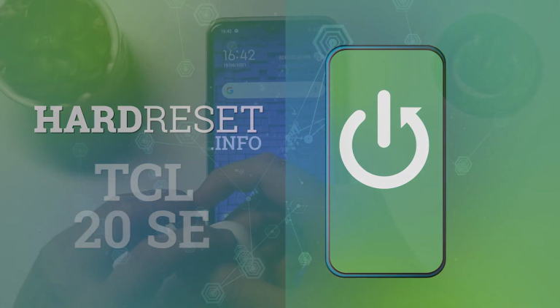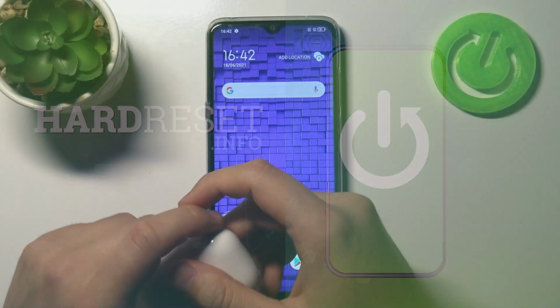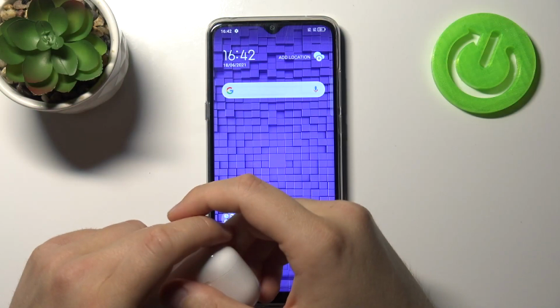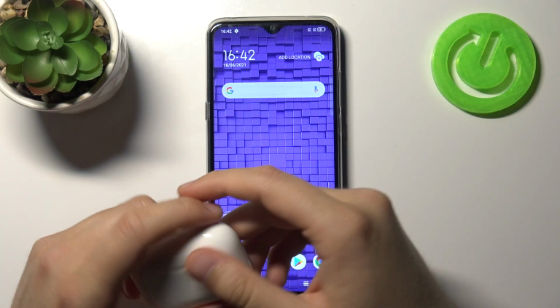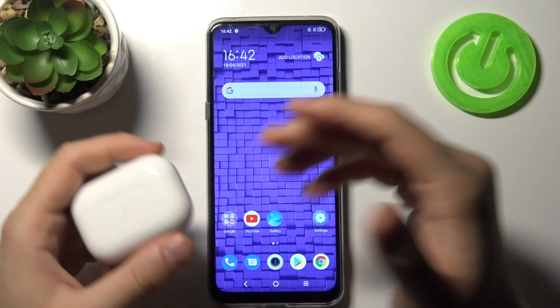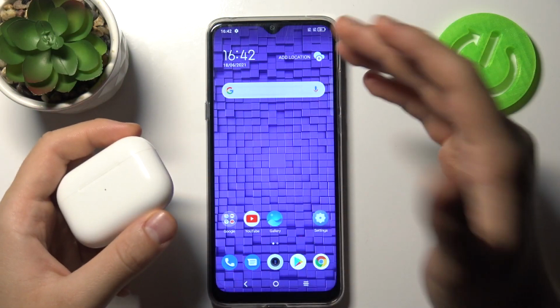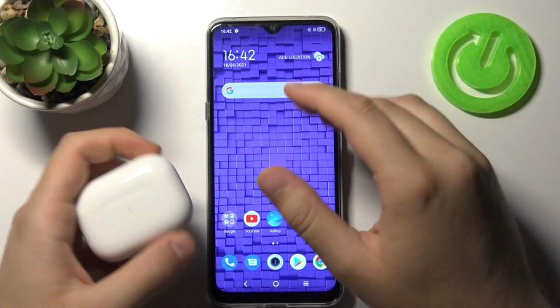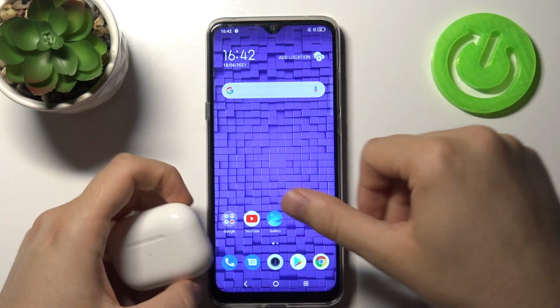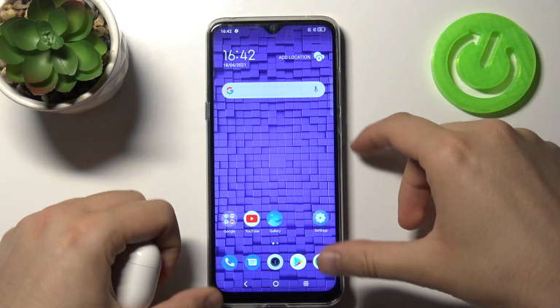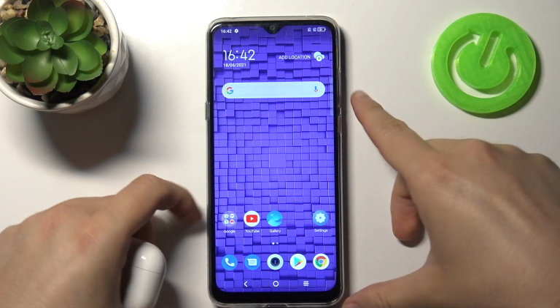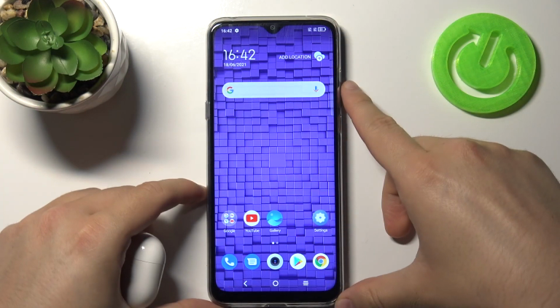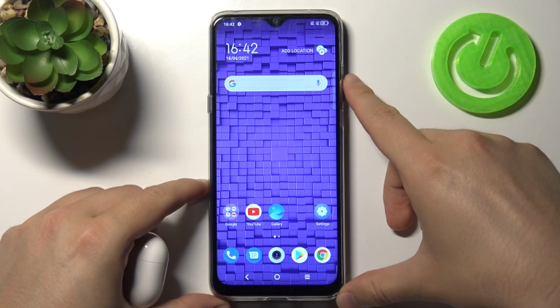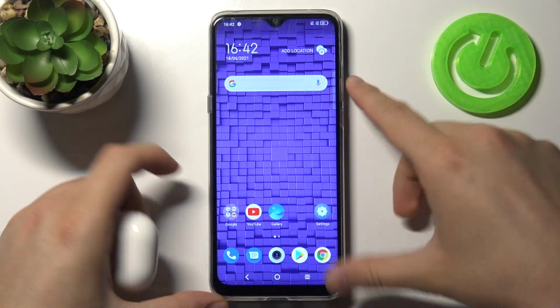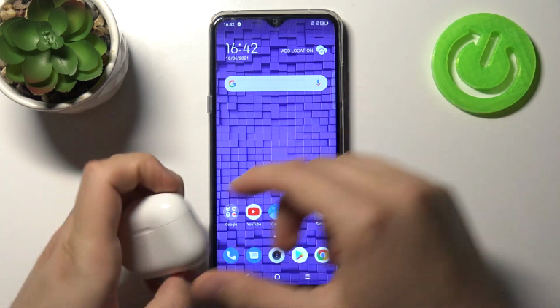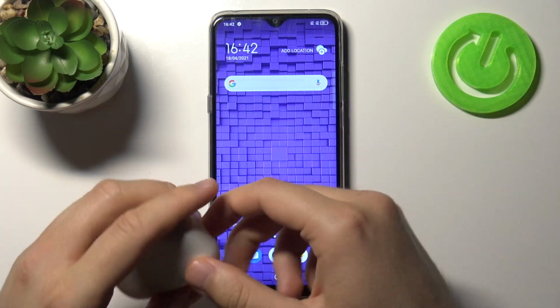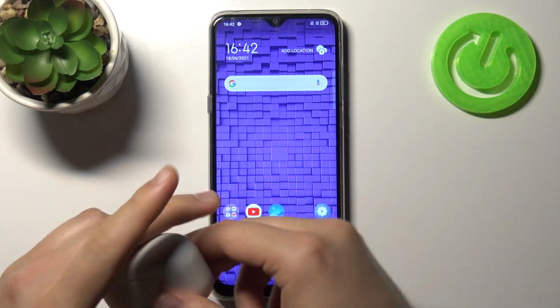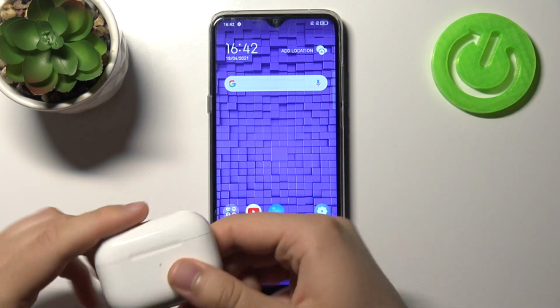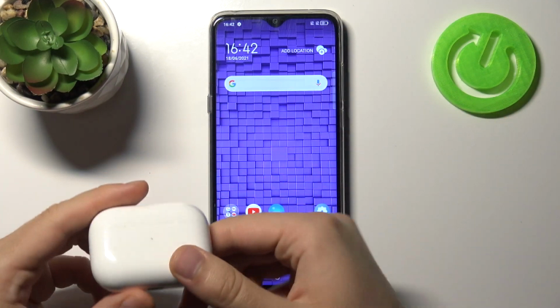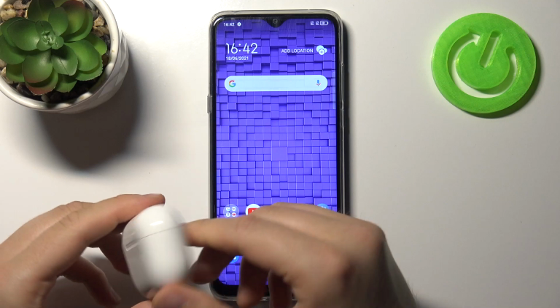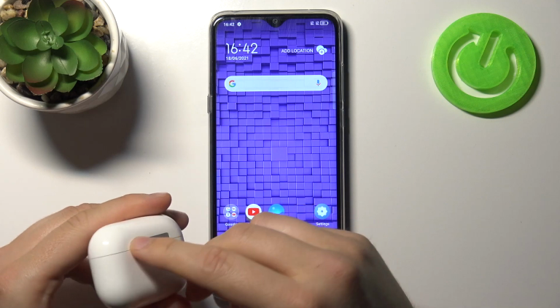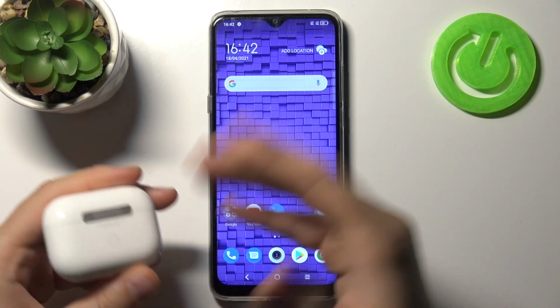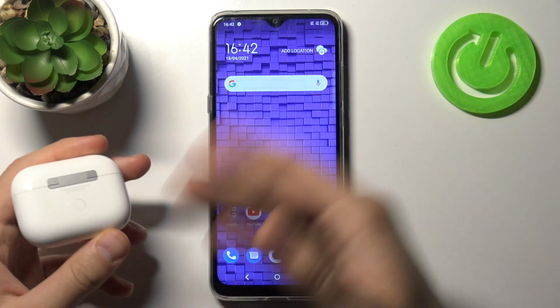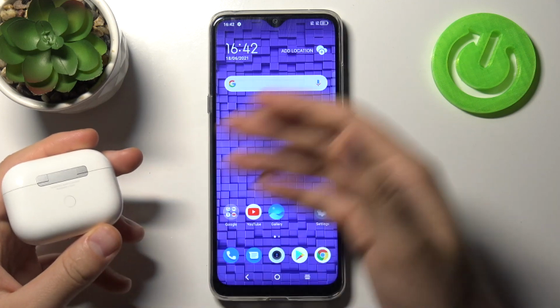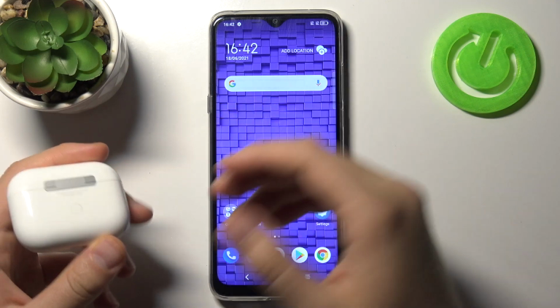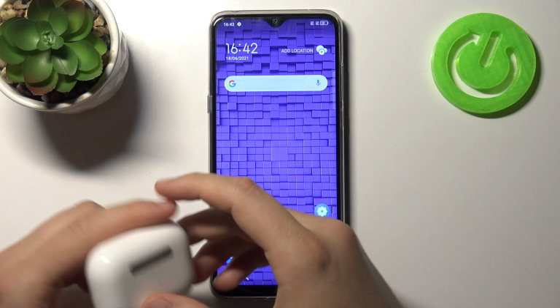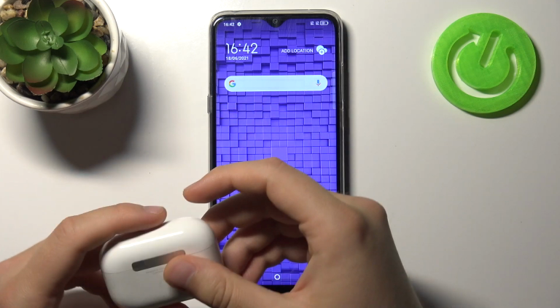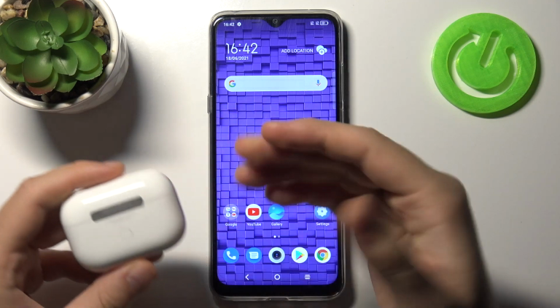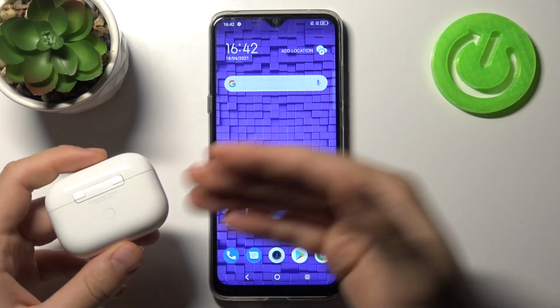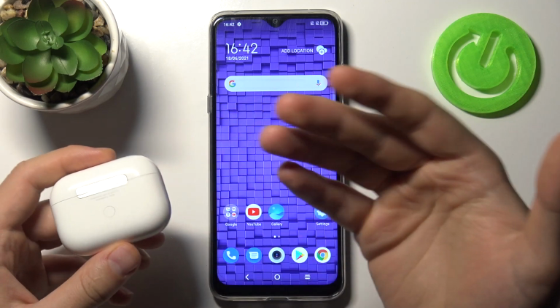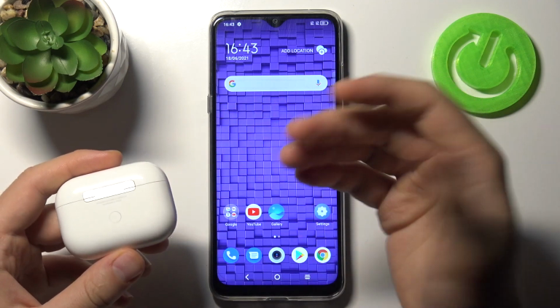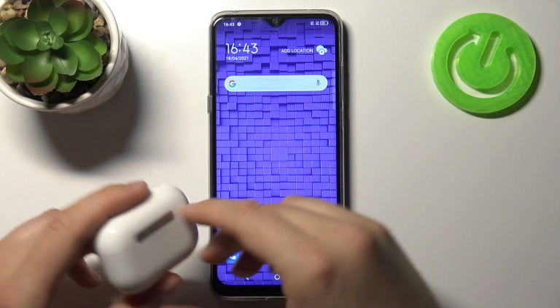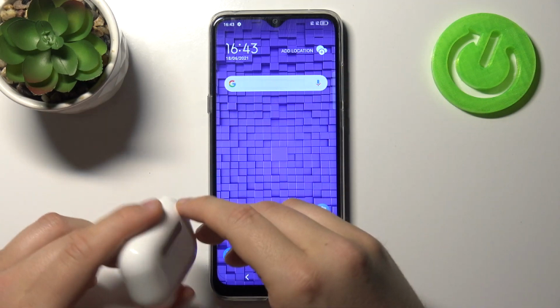Welcome. Today I am with TCL20SE and AirPods and I will show you how I can connect this device. In this case I'm using AirPods Pro.